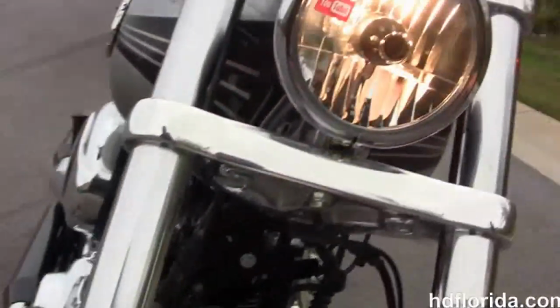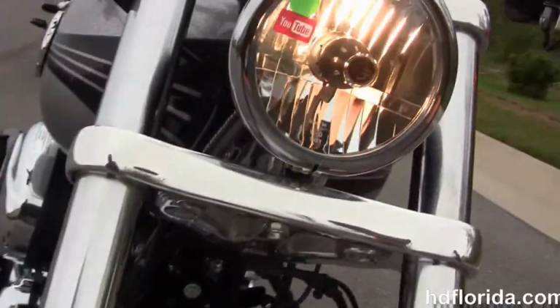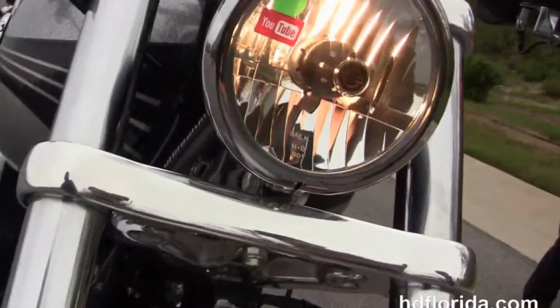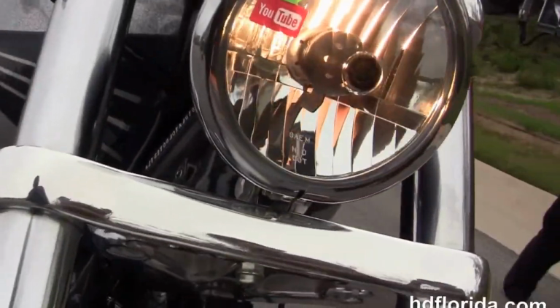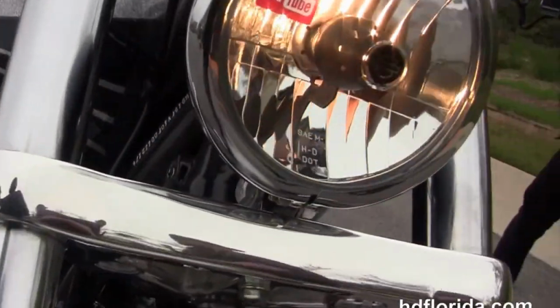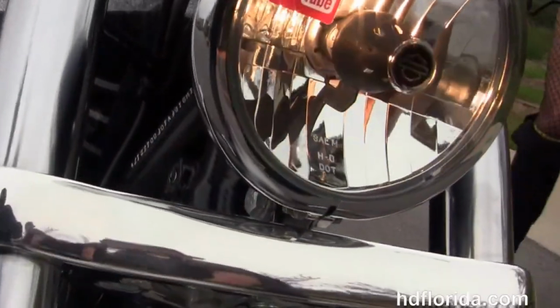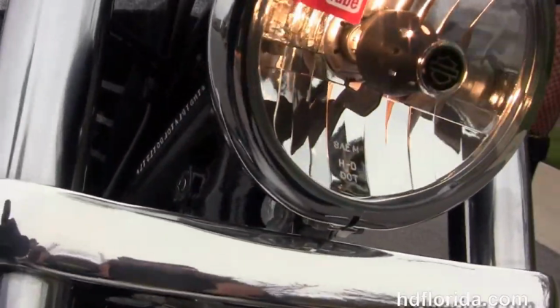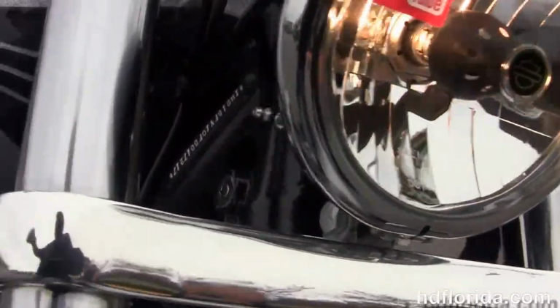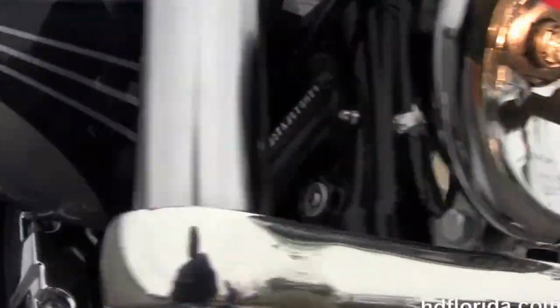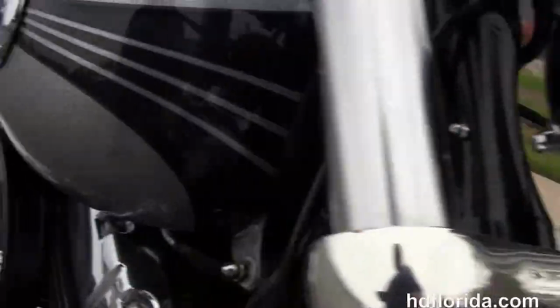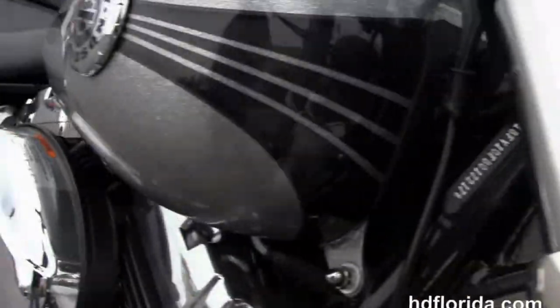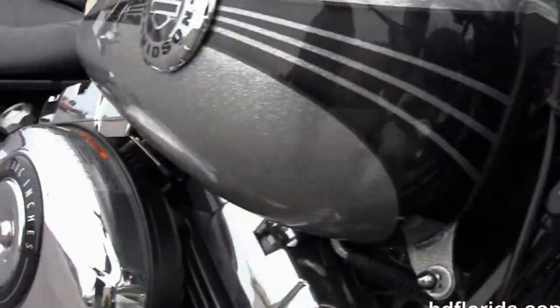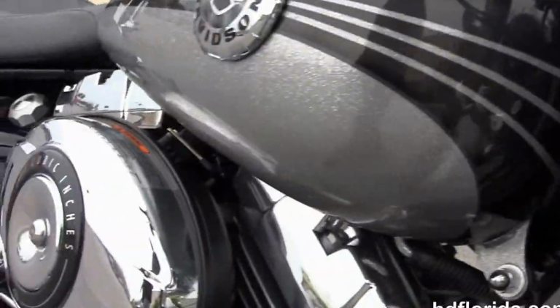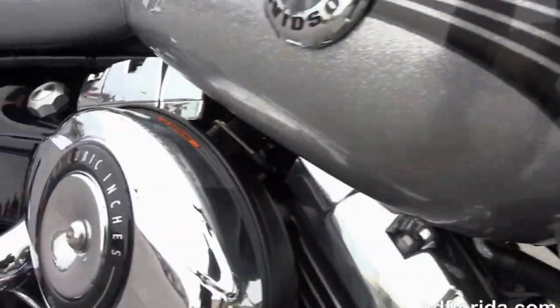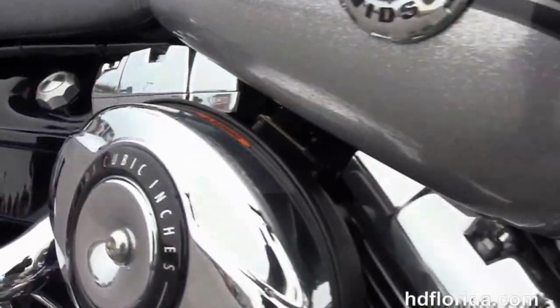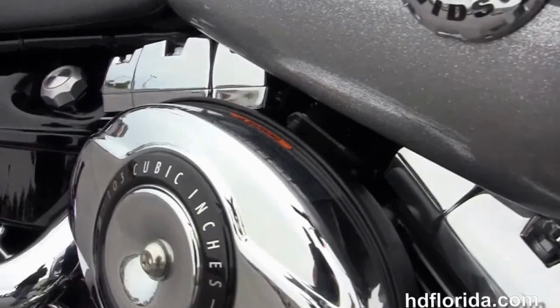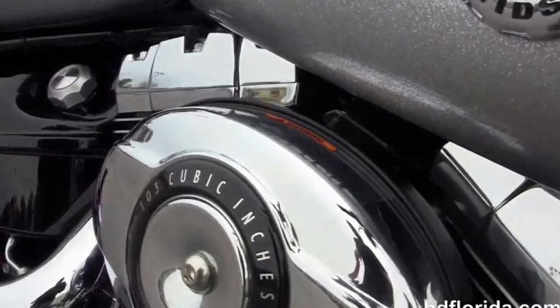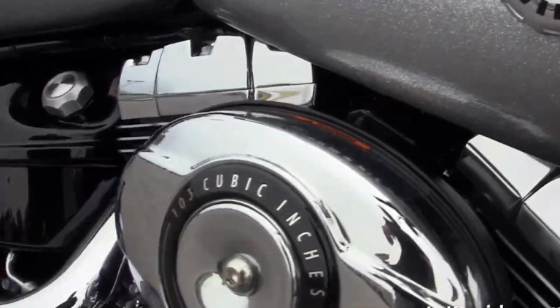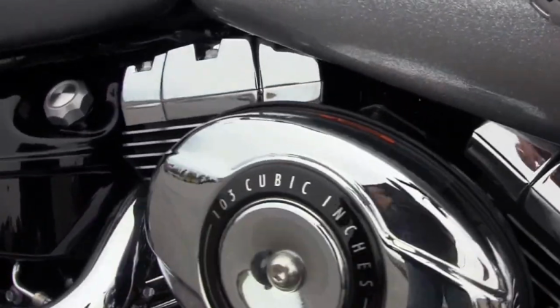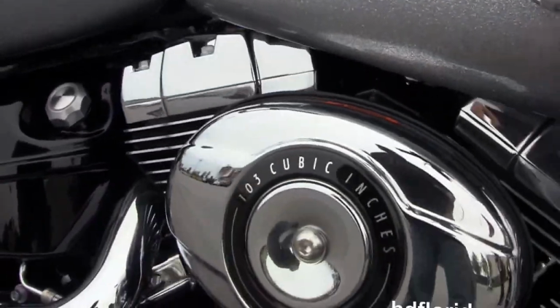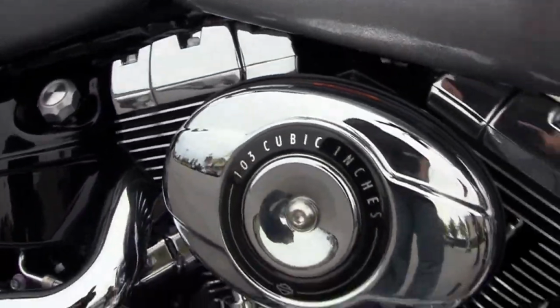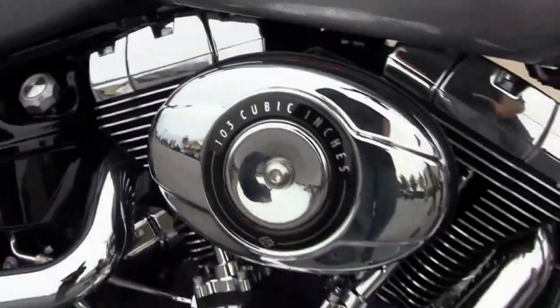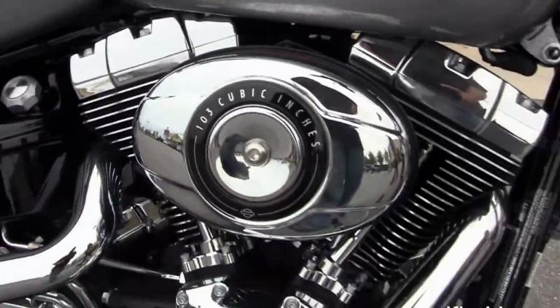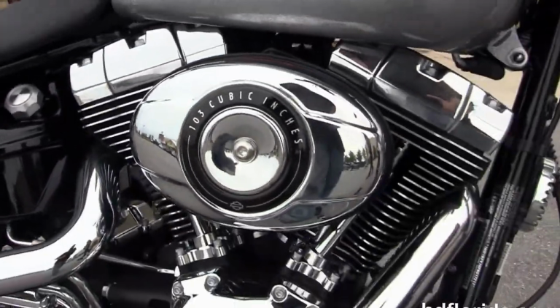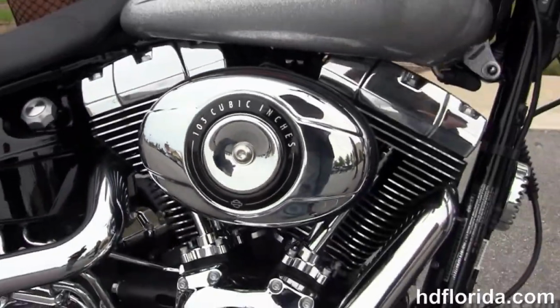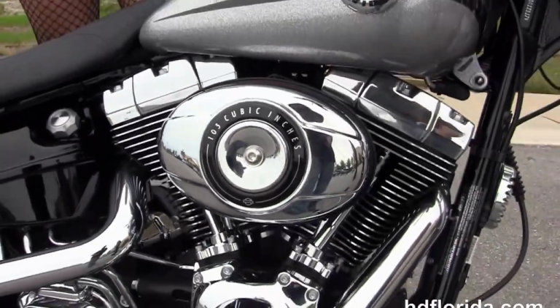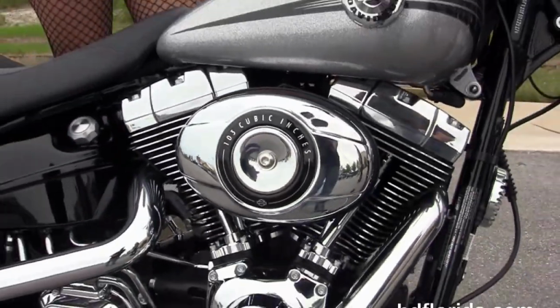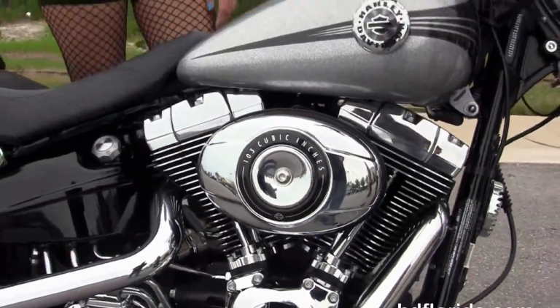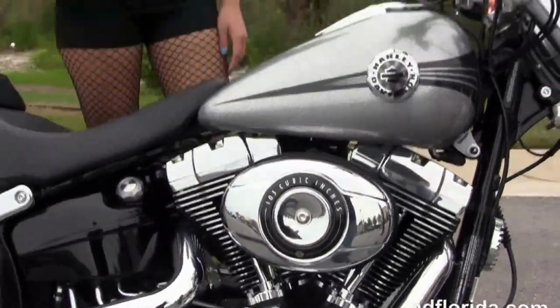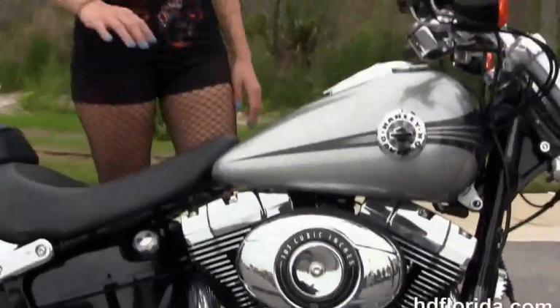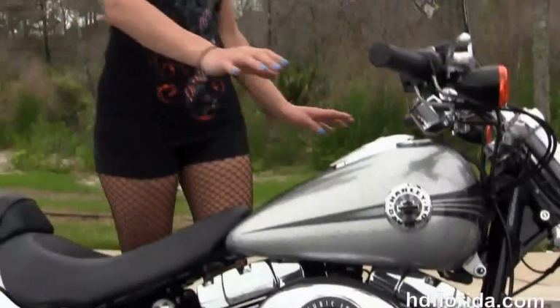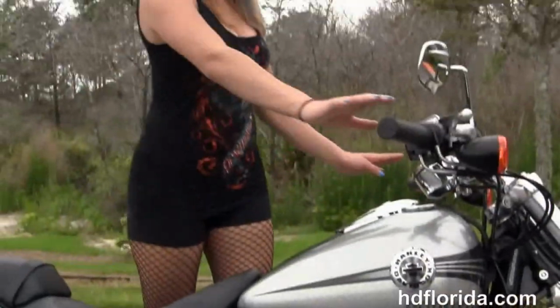We finance new Harley-Davidsons up to 84 months. Be sure to ask about our fly and ride program, and Angel's going to fire it up for us real quick.